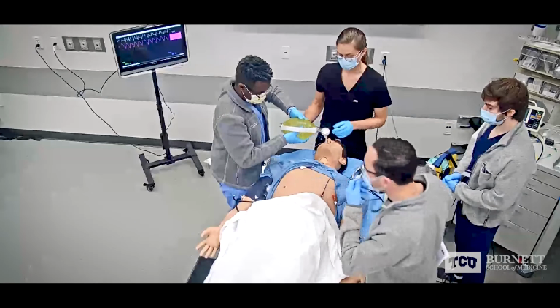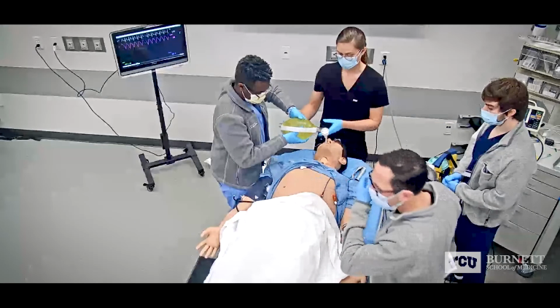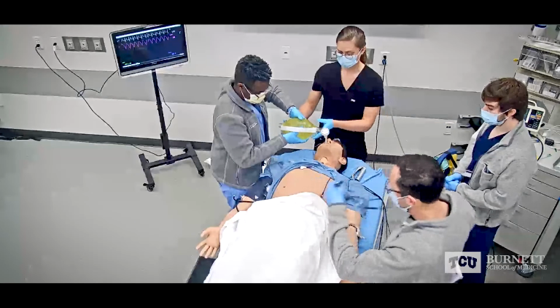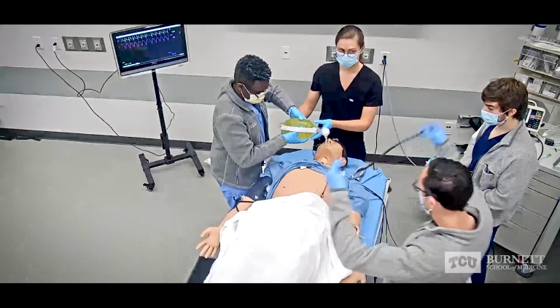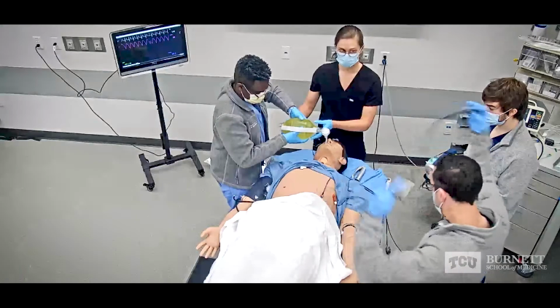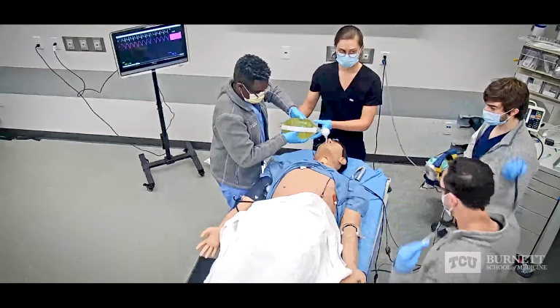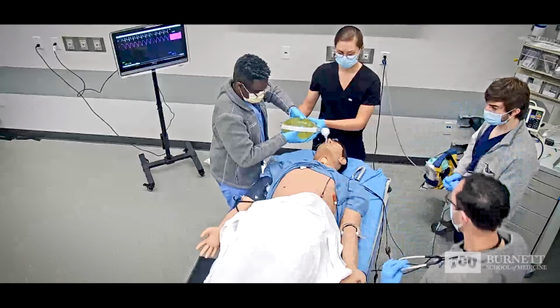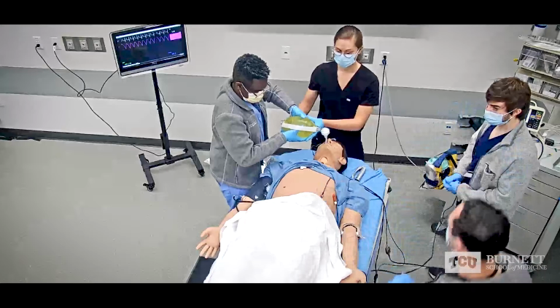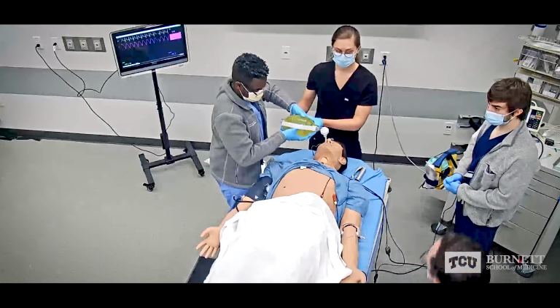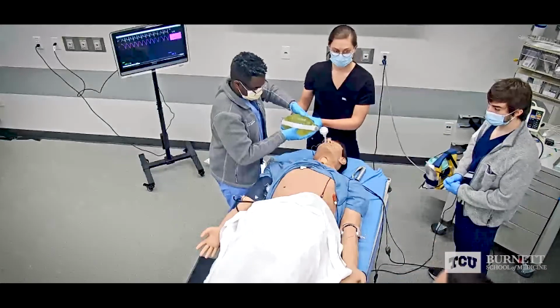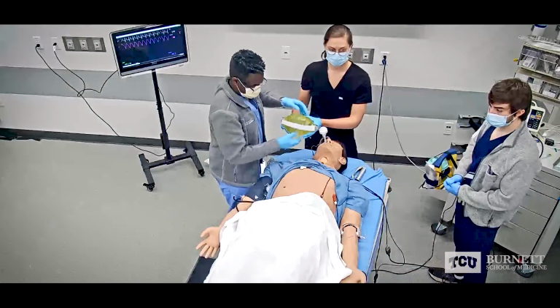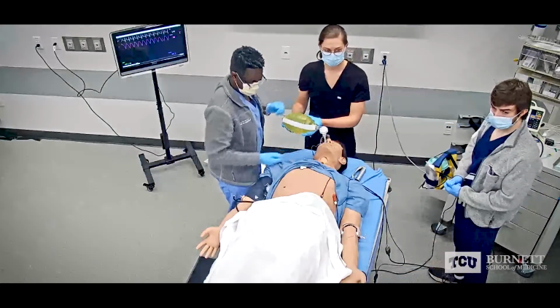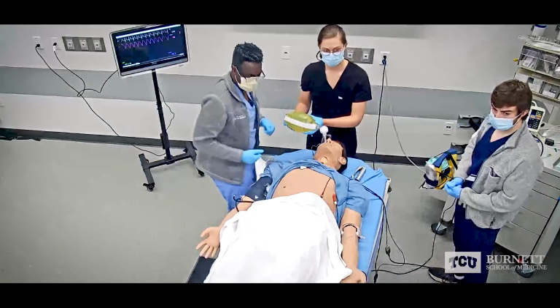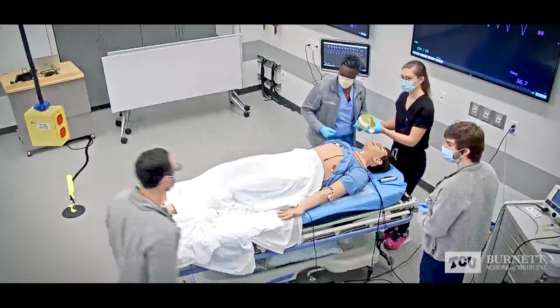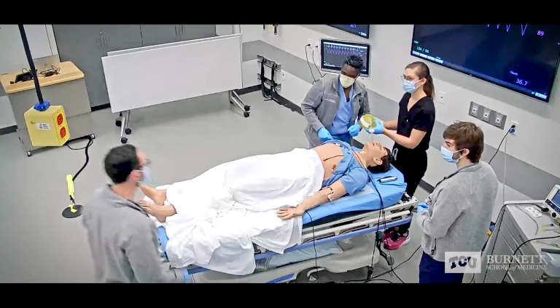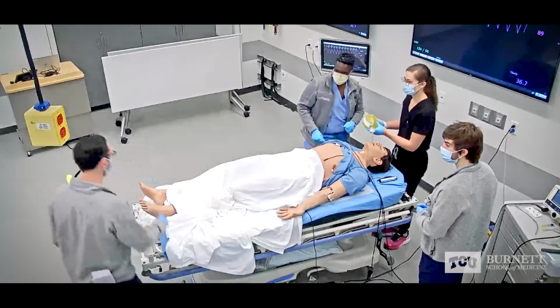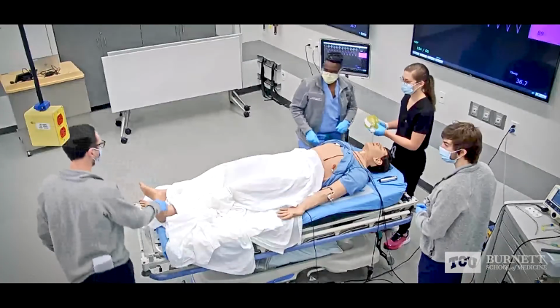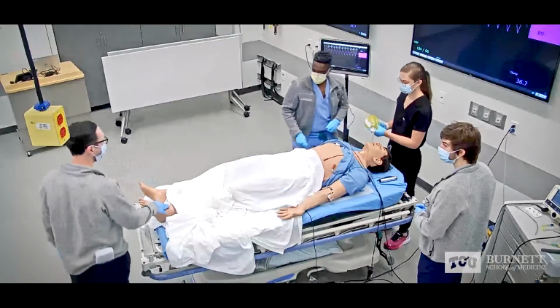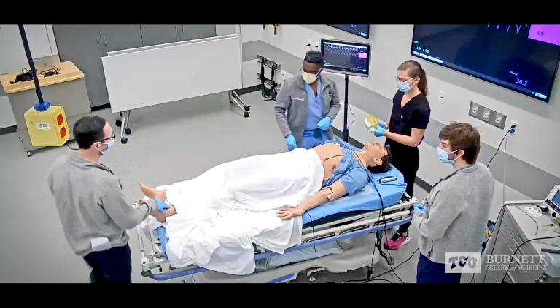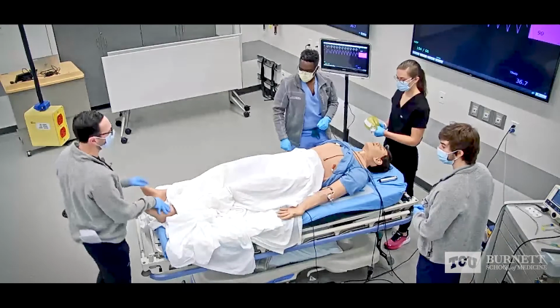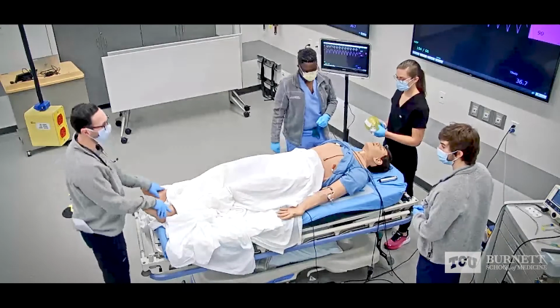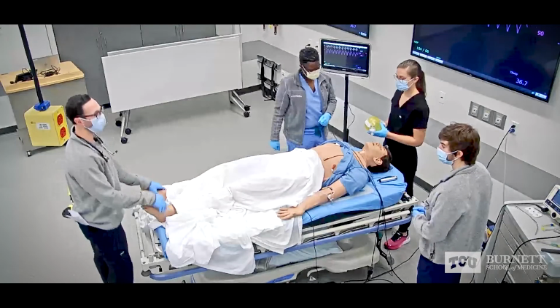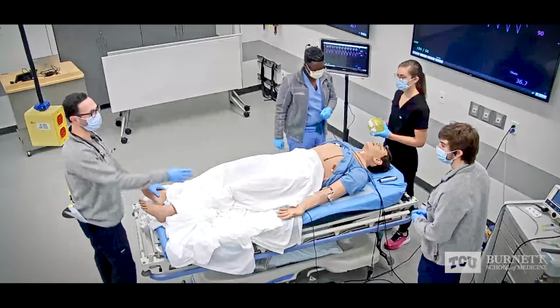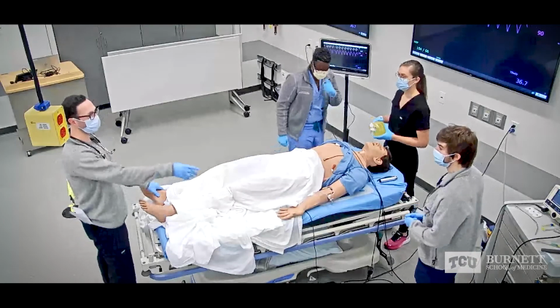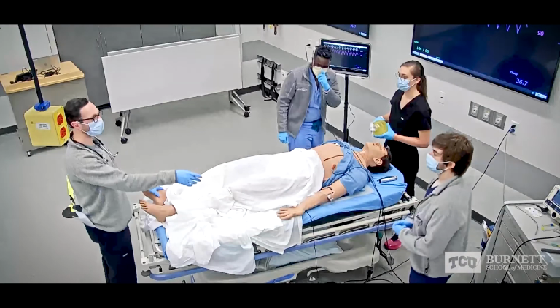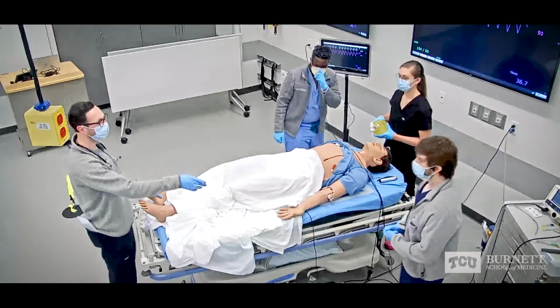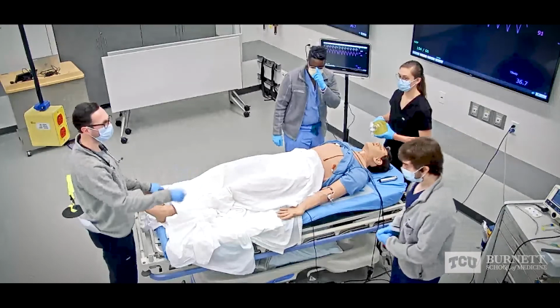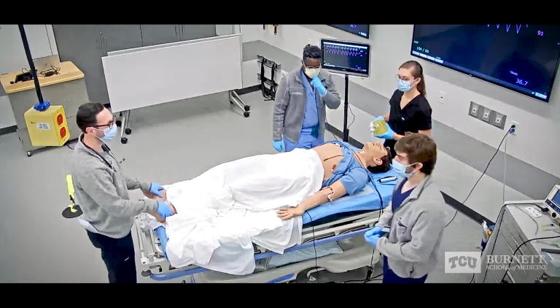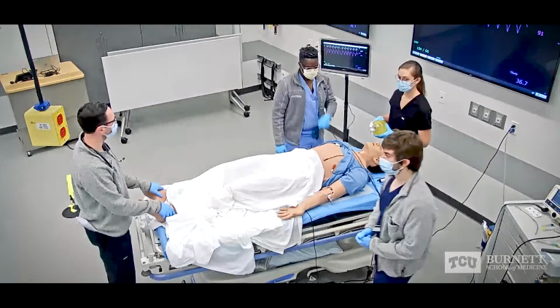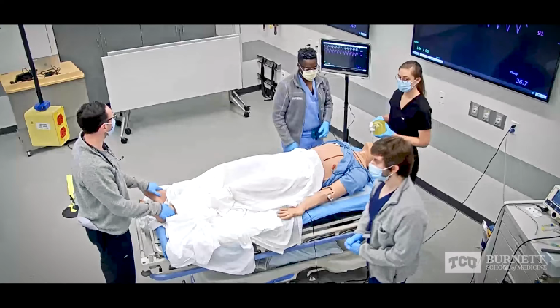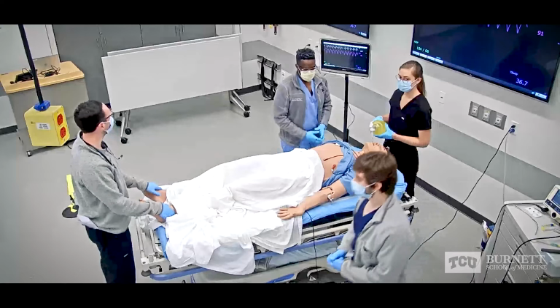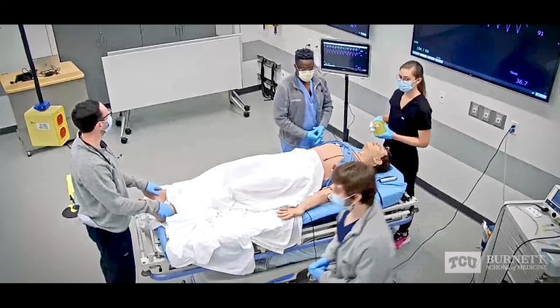Good. I didn't hear any air in the stomach. I was hearing air in his lungs. Let's get a 12-lead EKG and send out some blood. Got it.